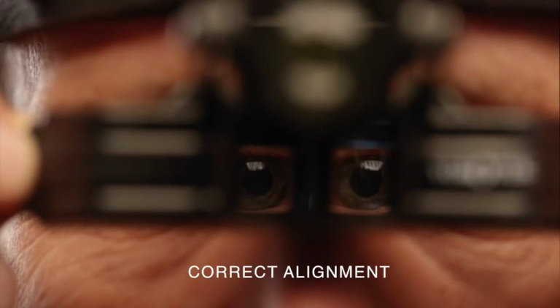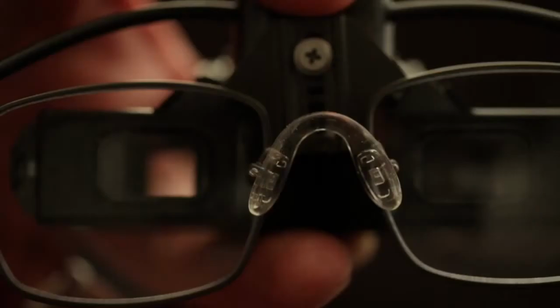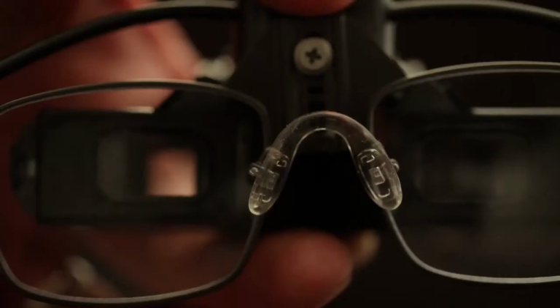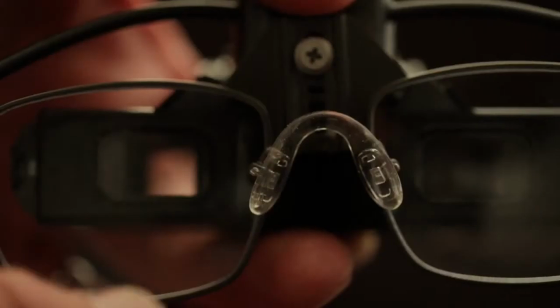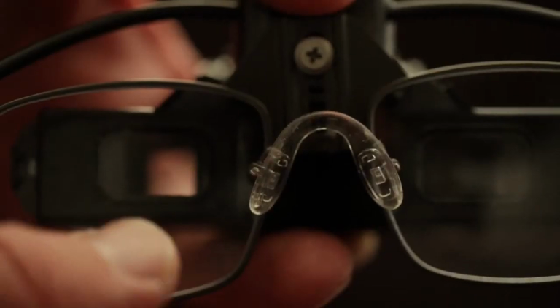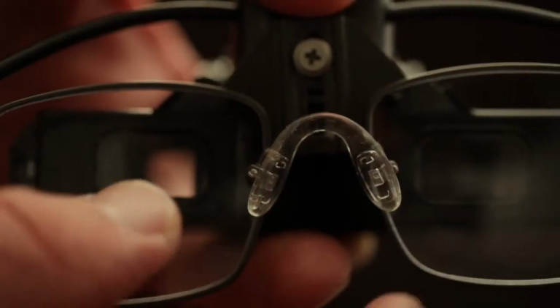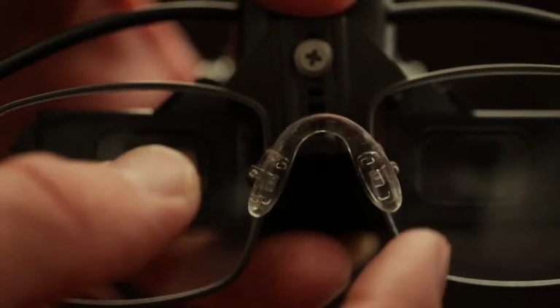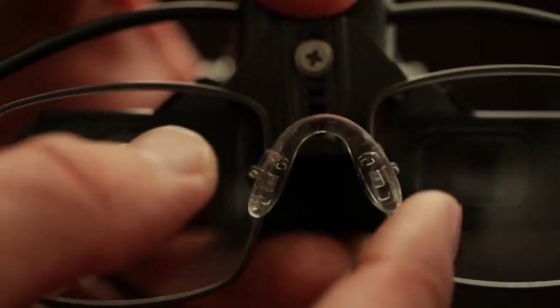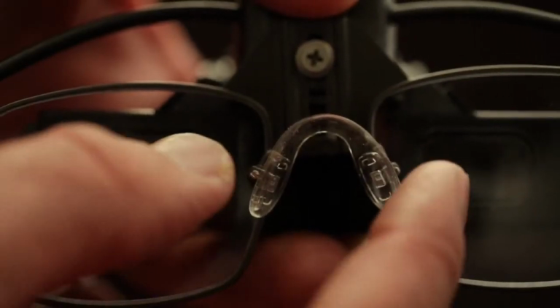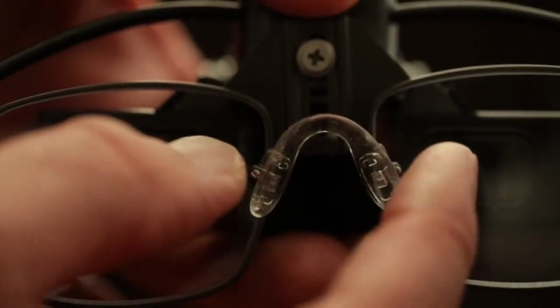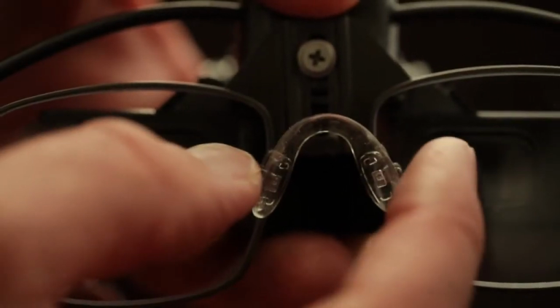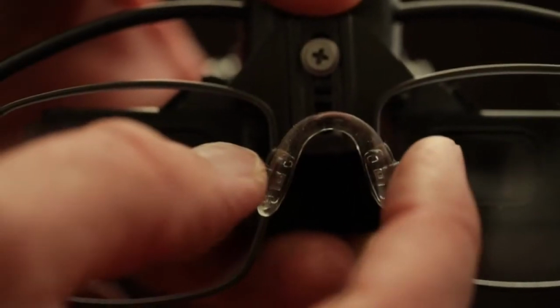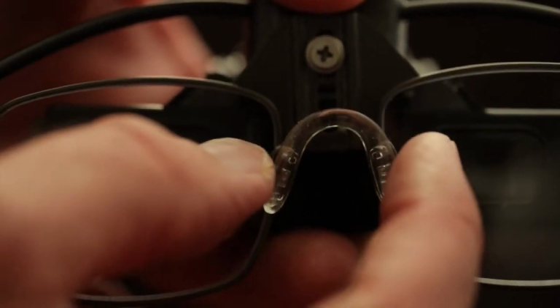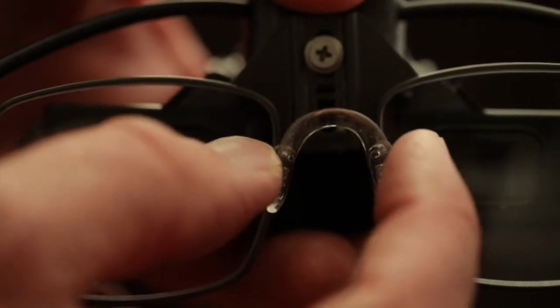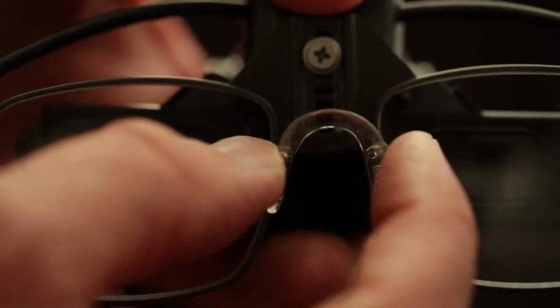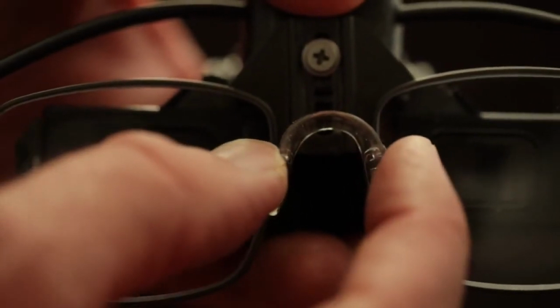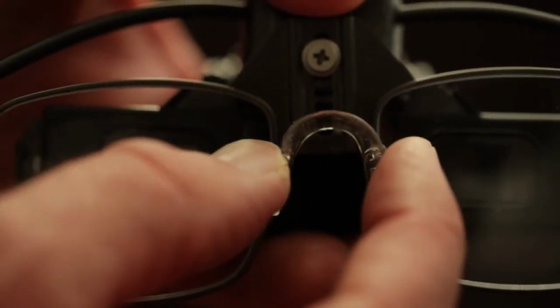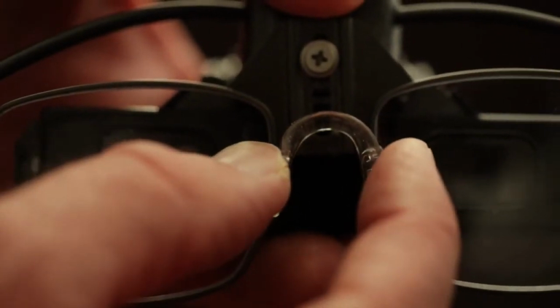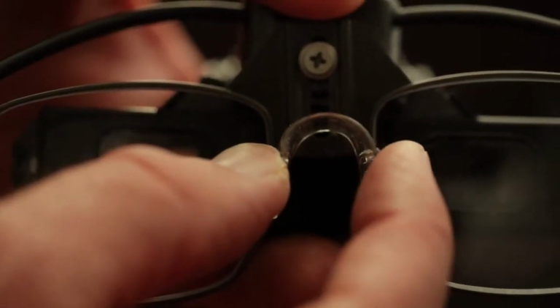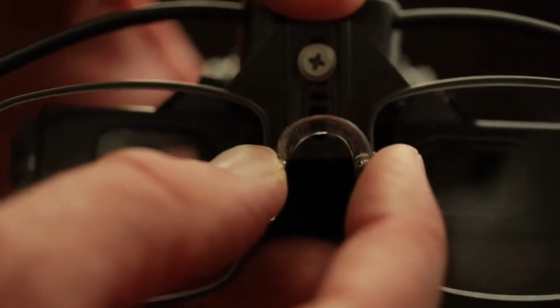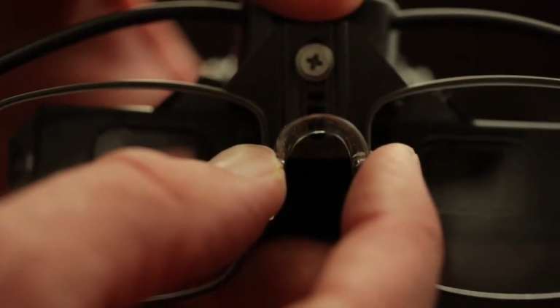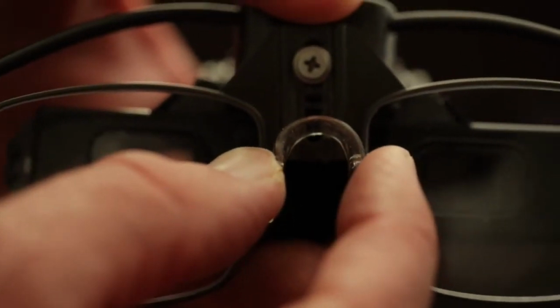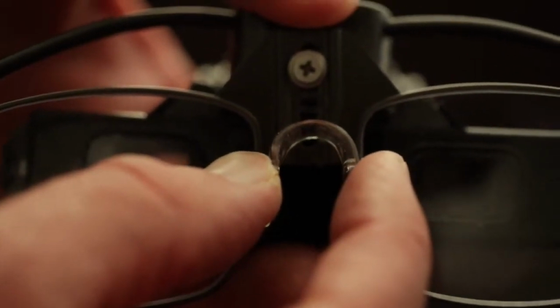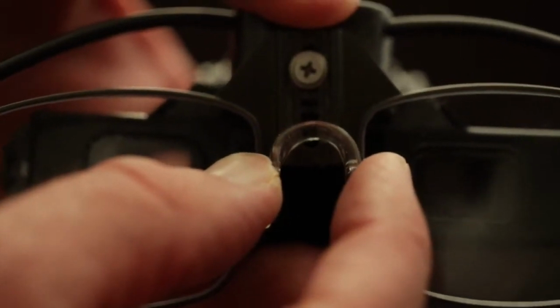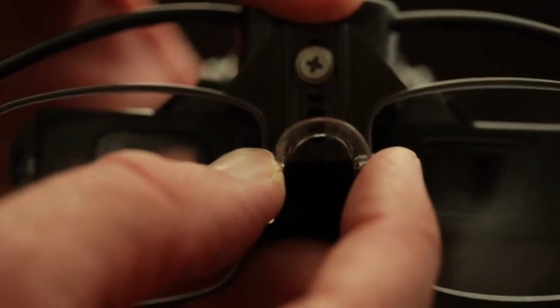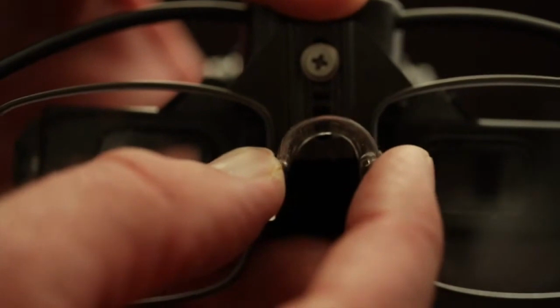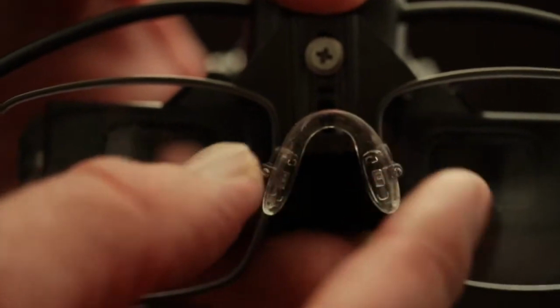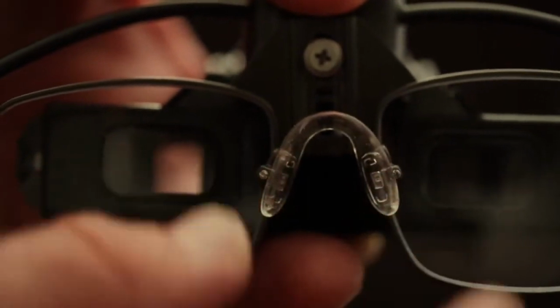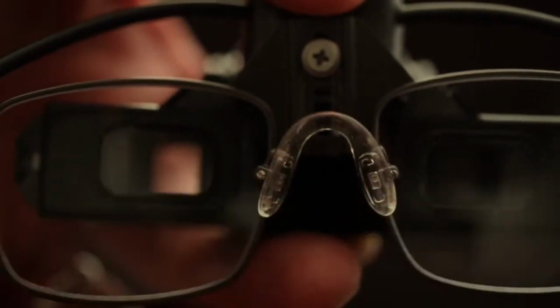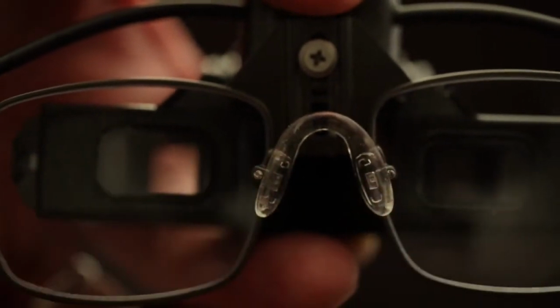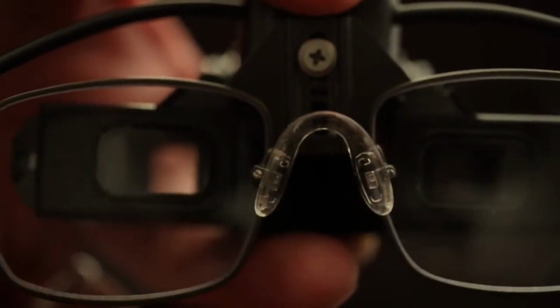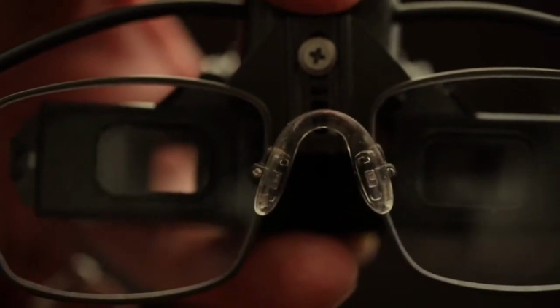If you find the optics are tilted or not level, simply adjust your nose pads and temple tips.